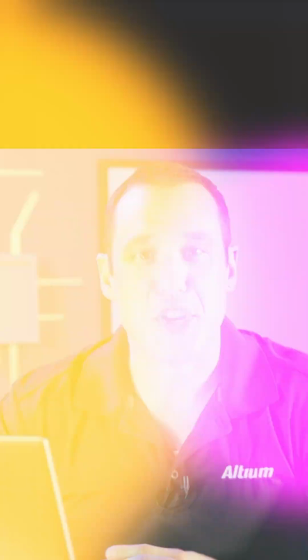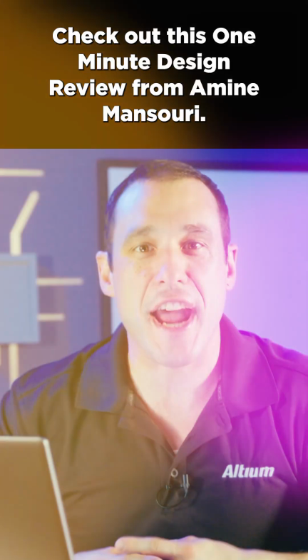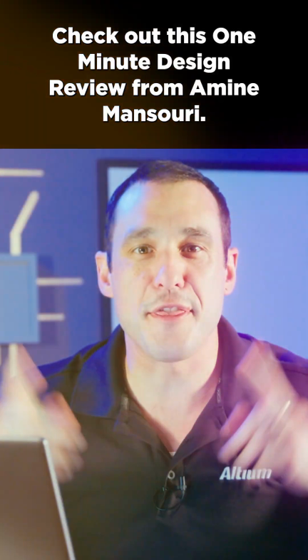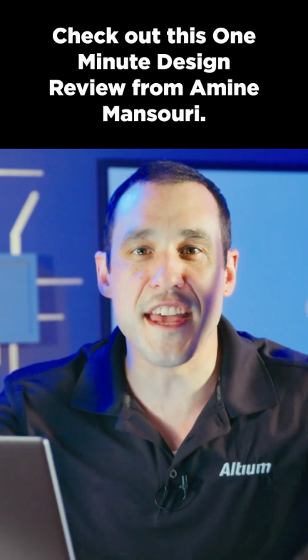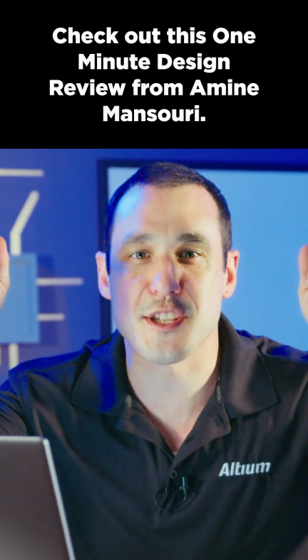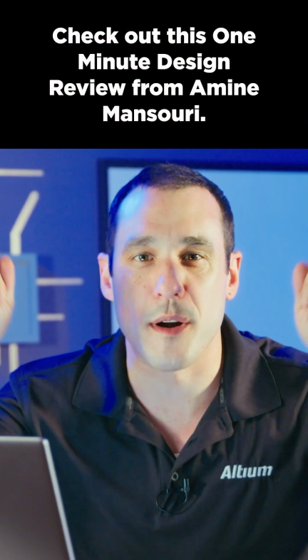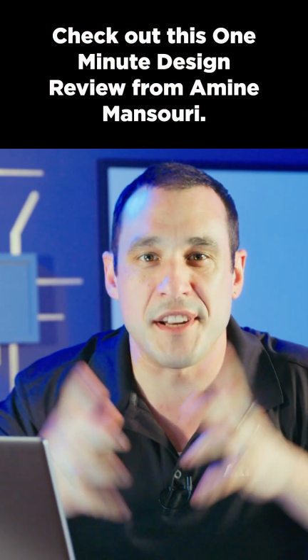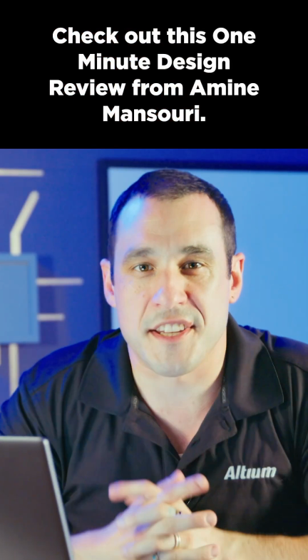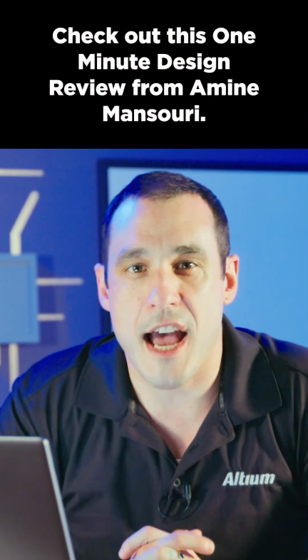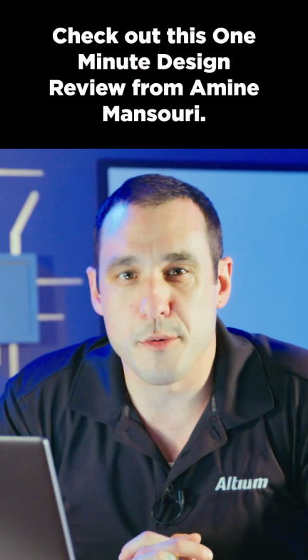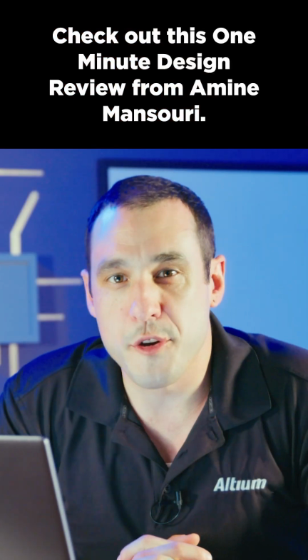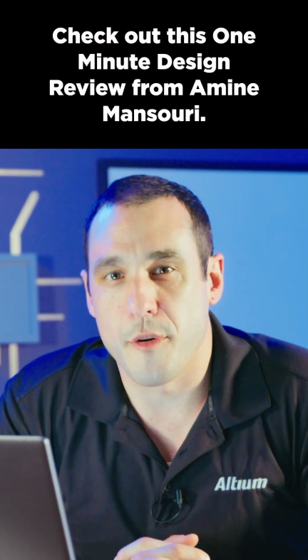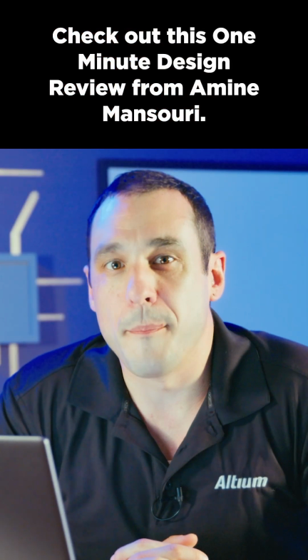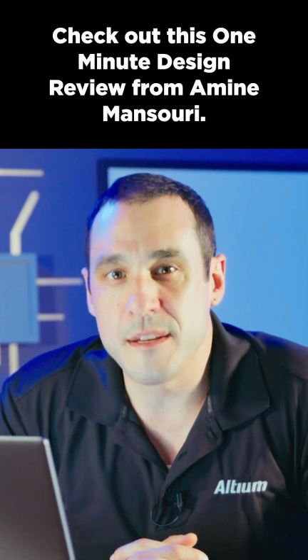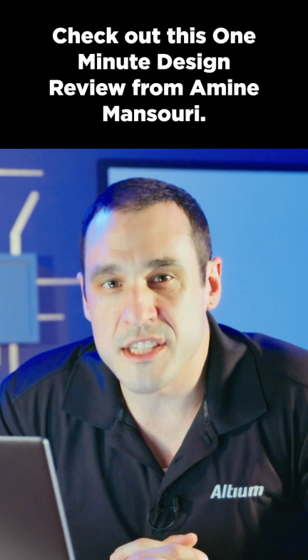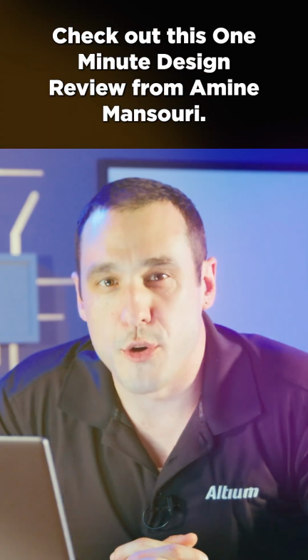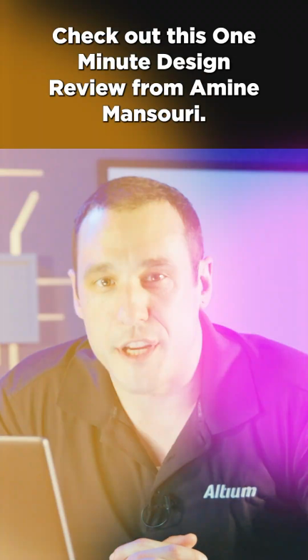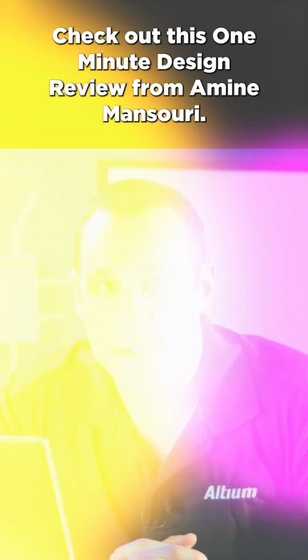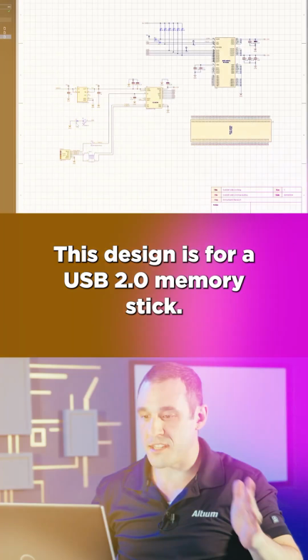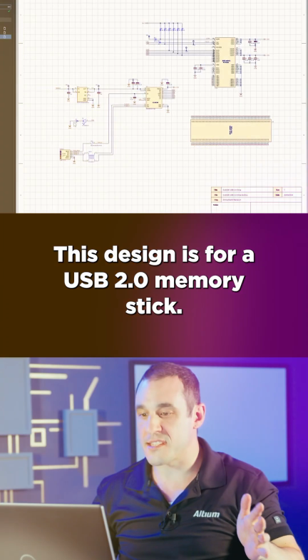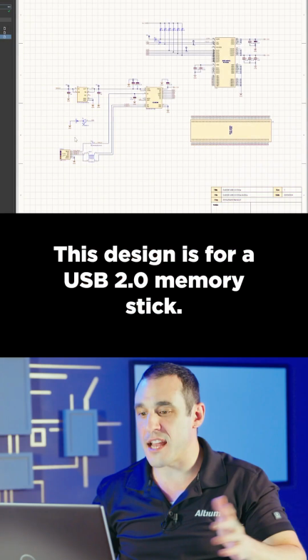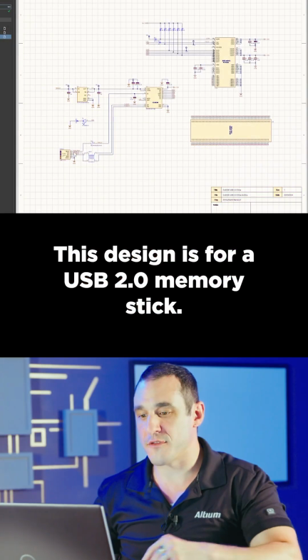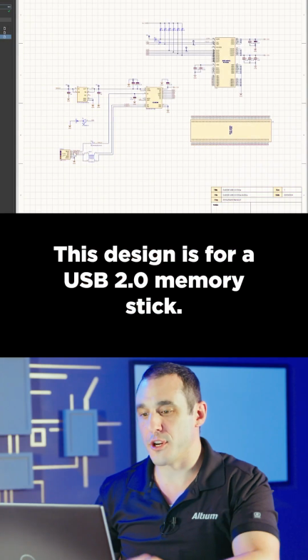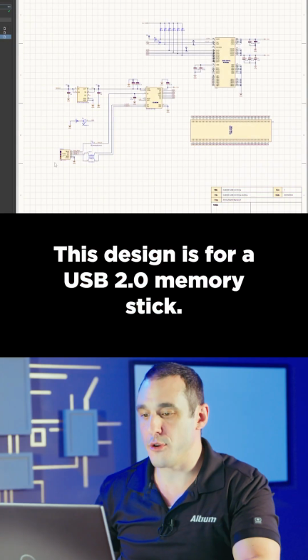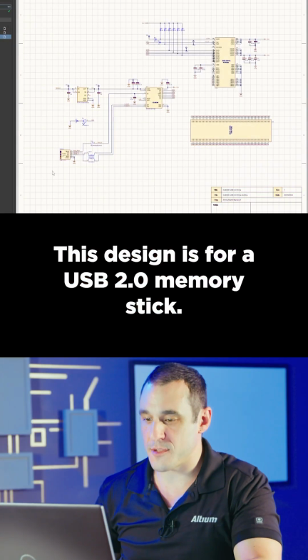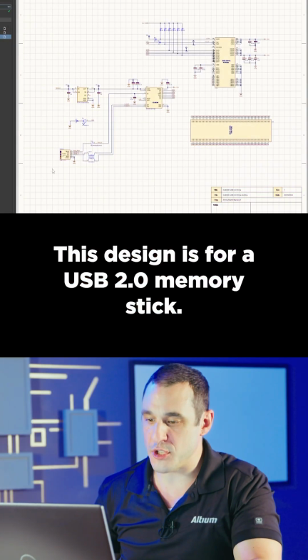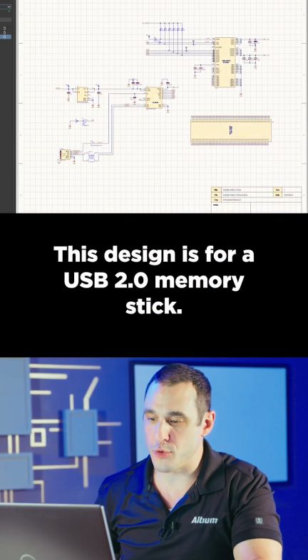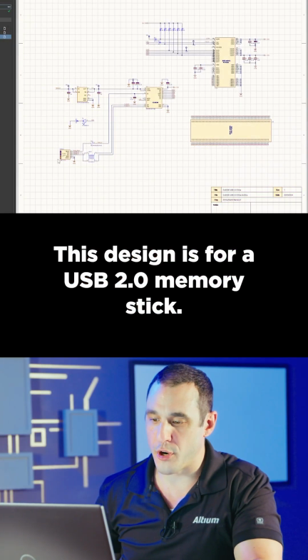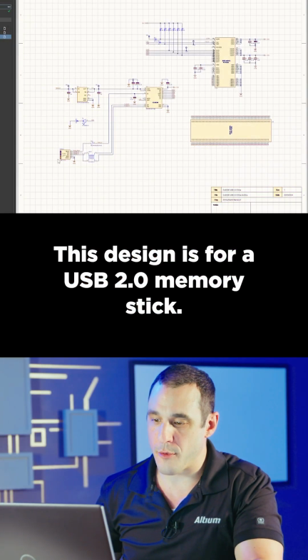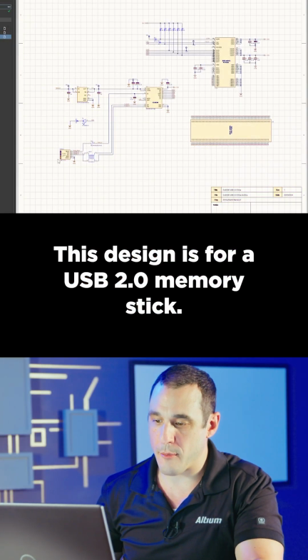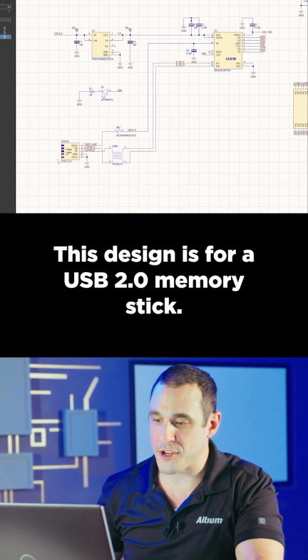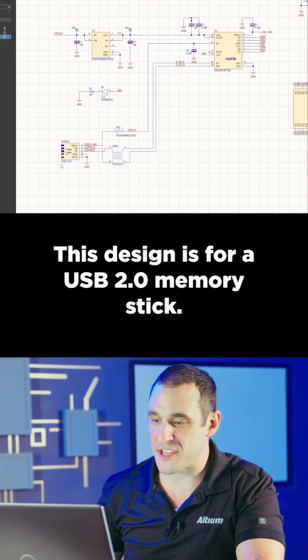Check out this one-minute design review from Amin Mansouri. This design is for a USB 2.0 memory stick.